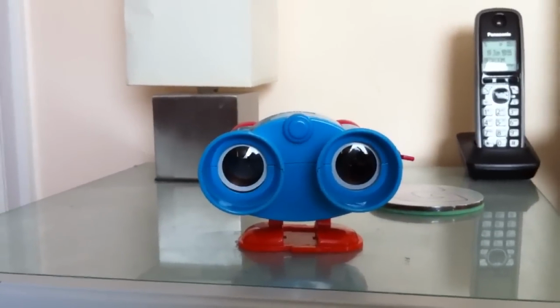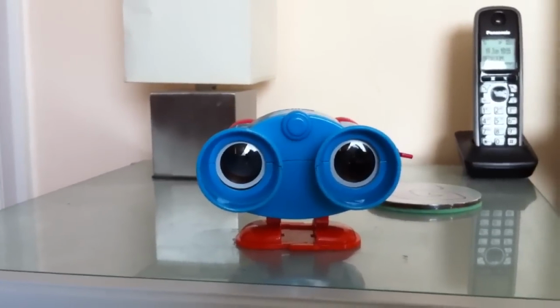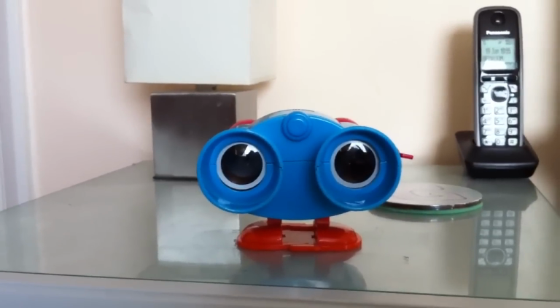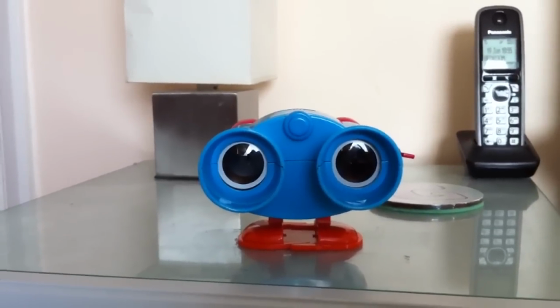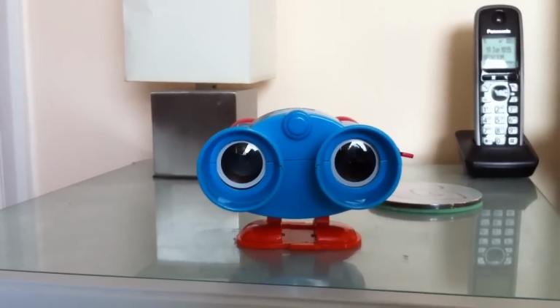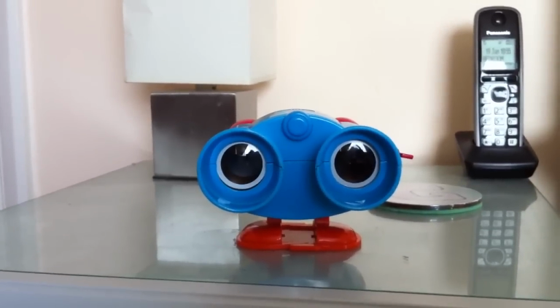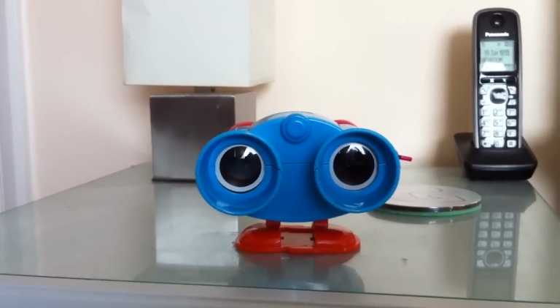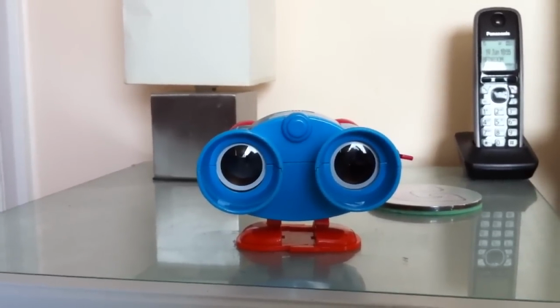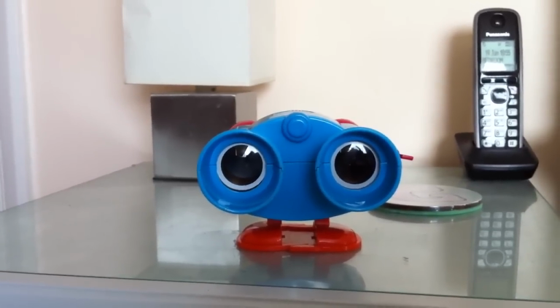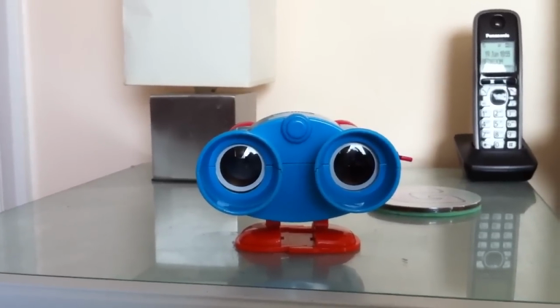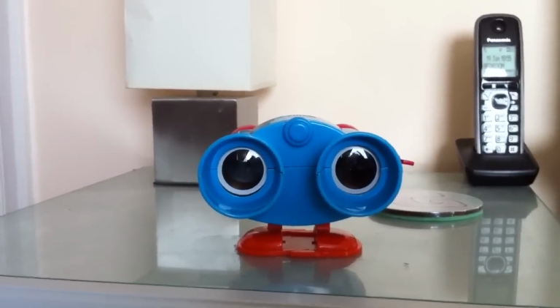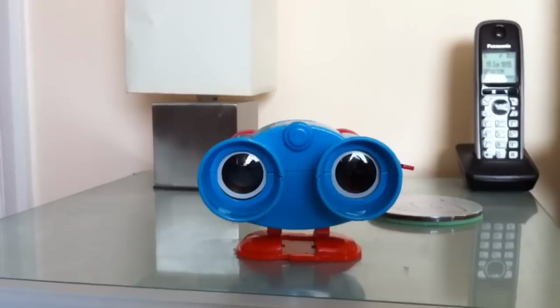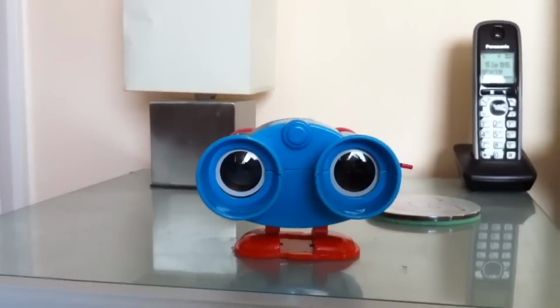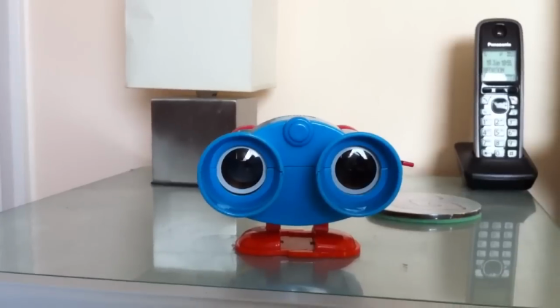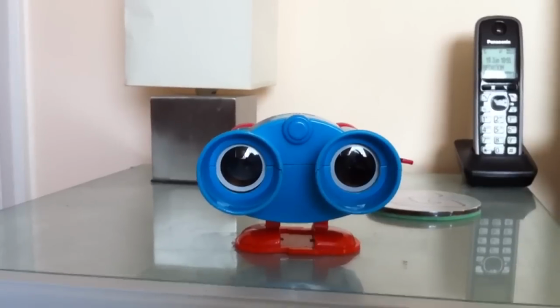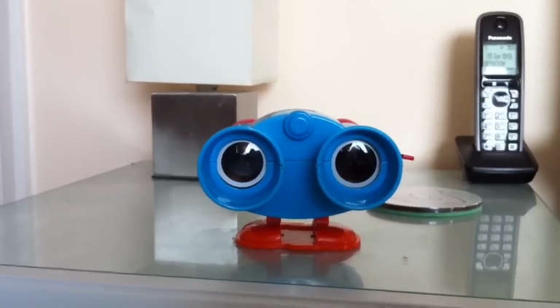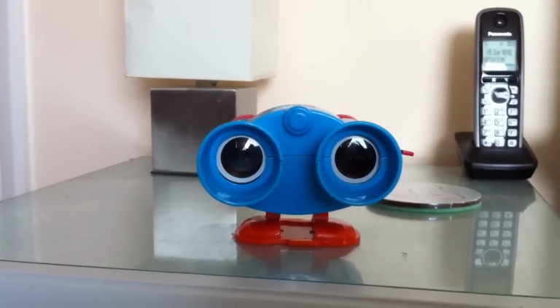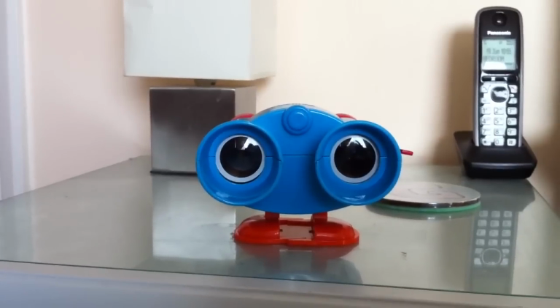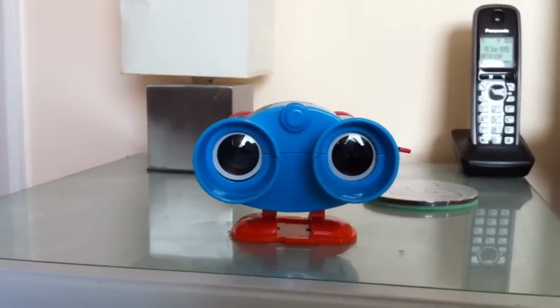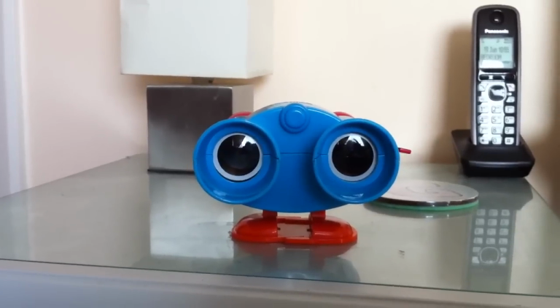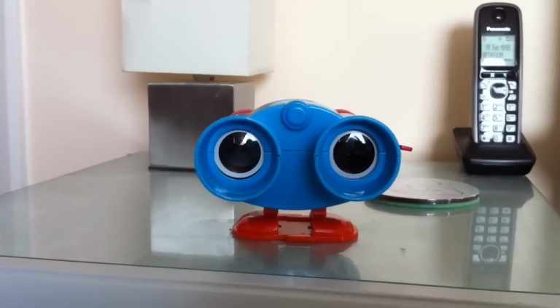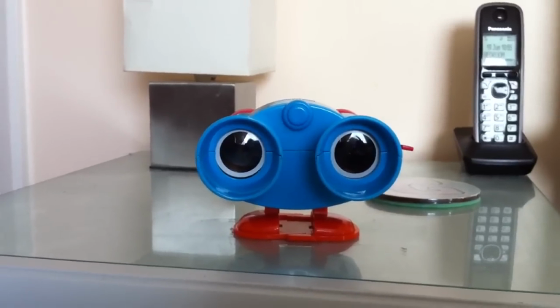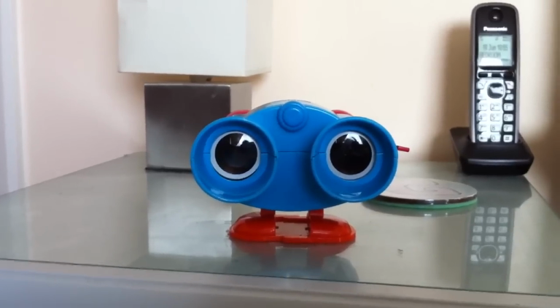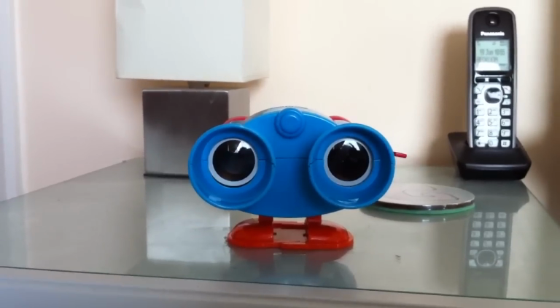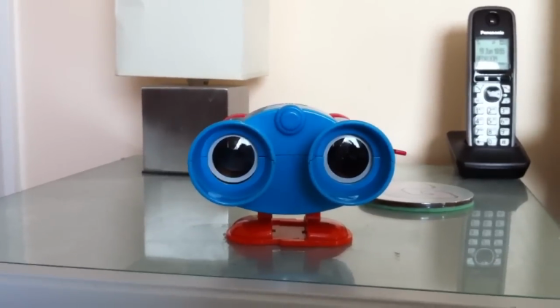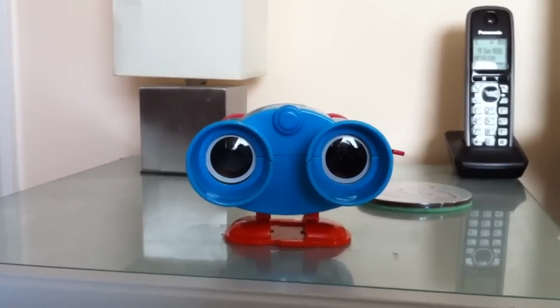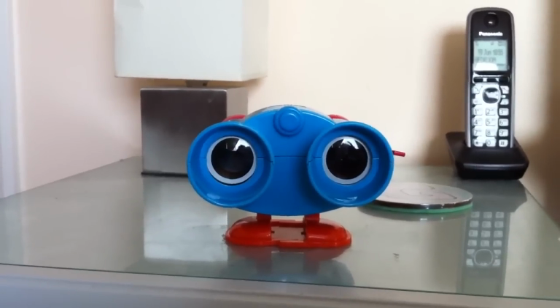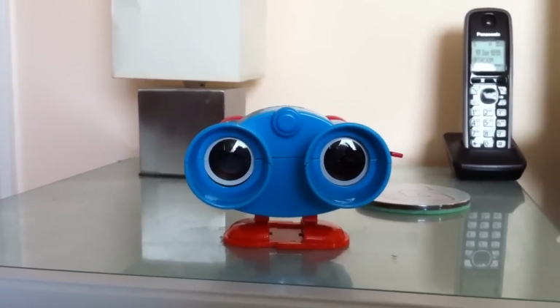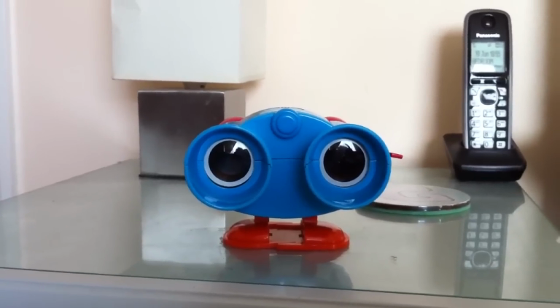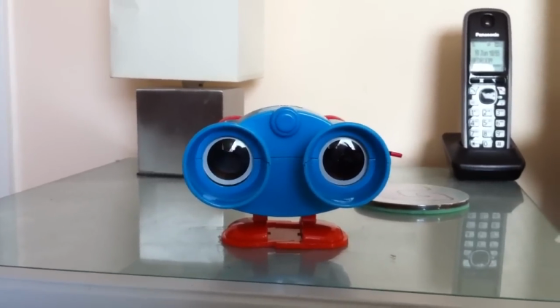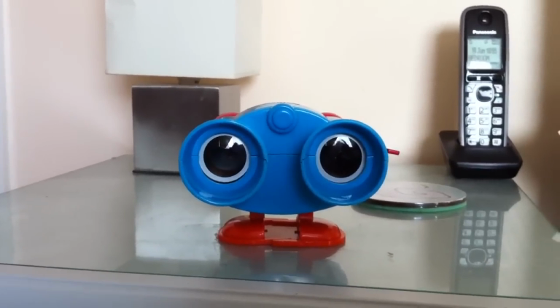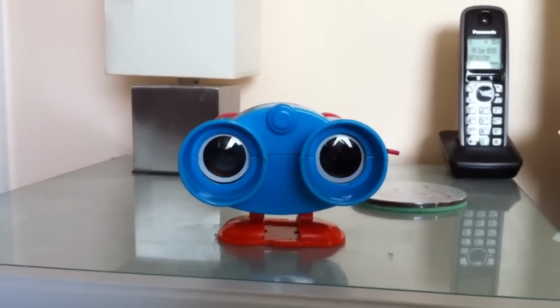Hi guys, this is Graham Cookie, and I cannot even have a Toy Story review. This time it is on Lenny the Binoculars.